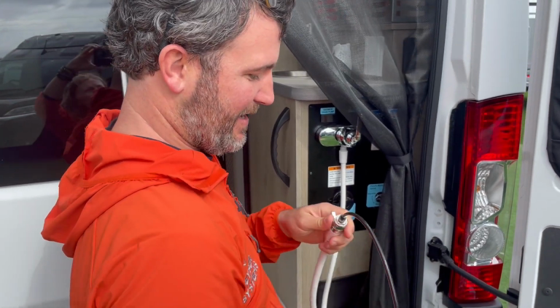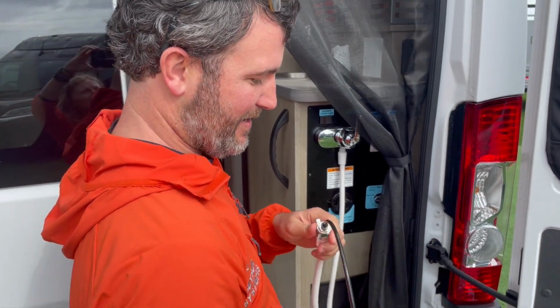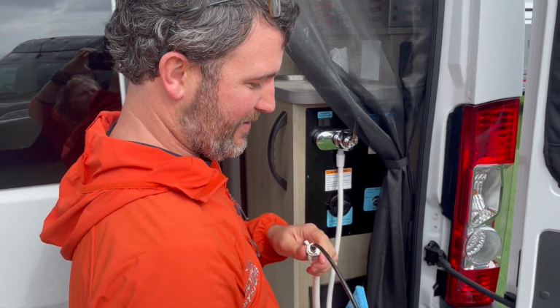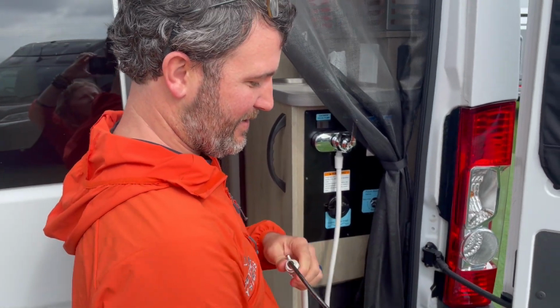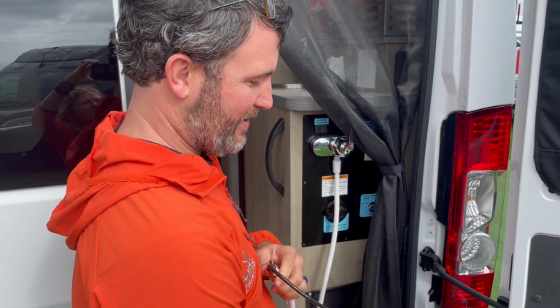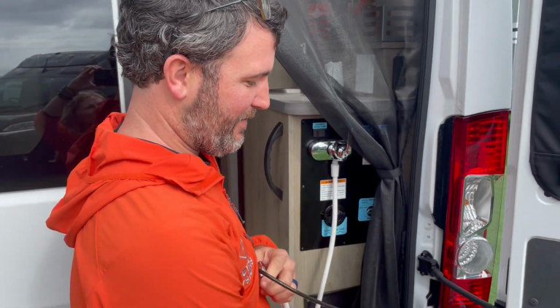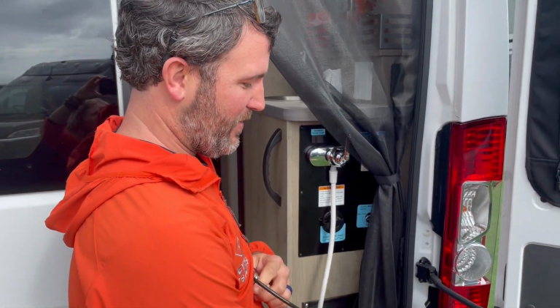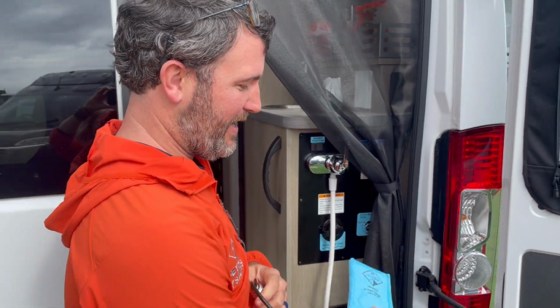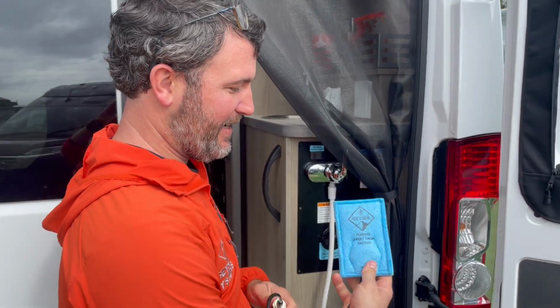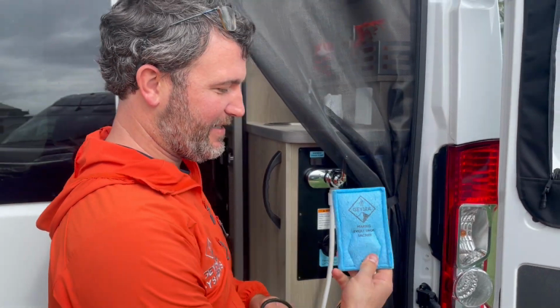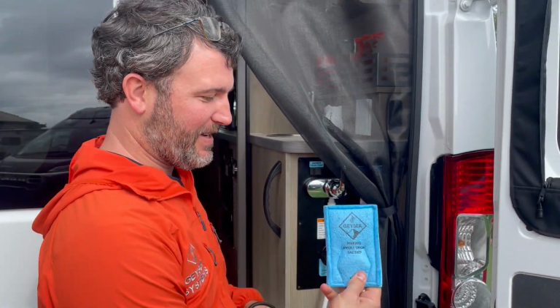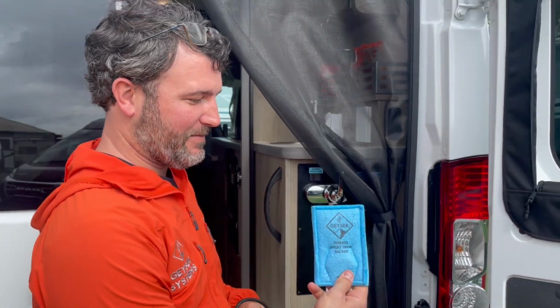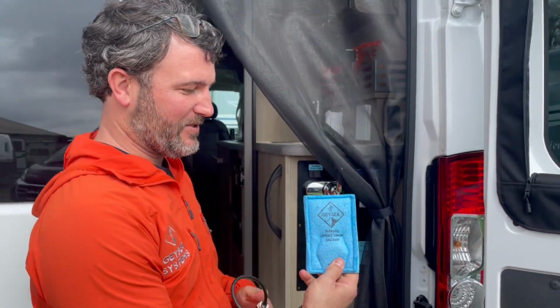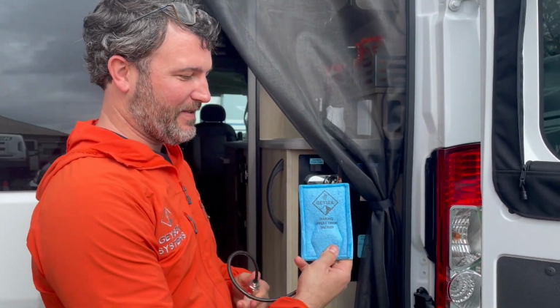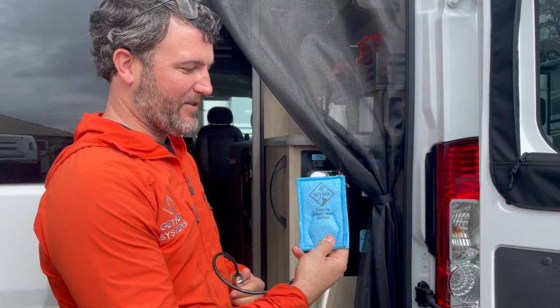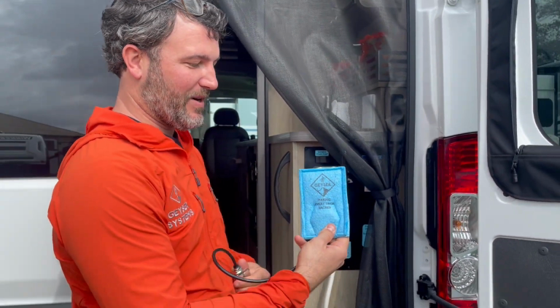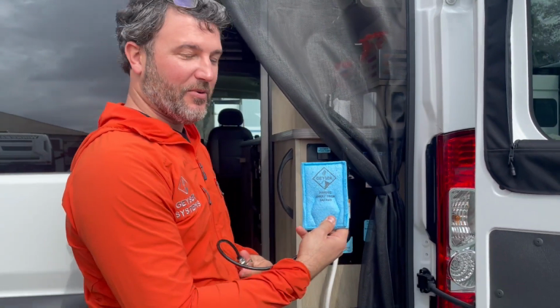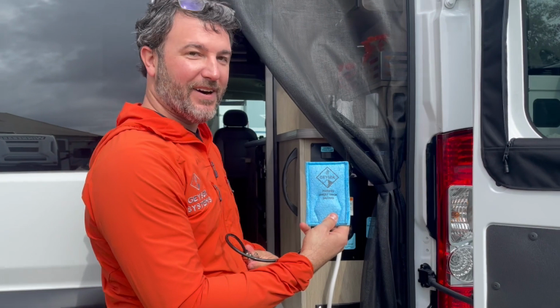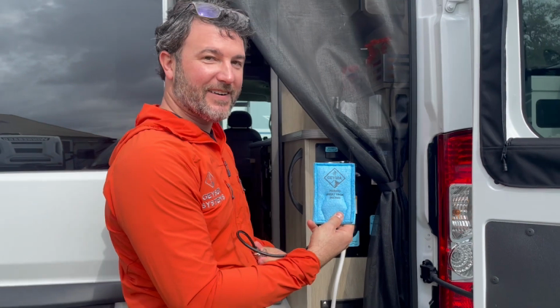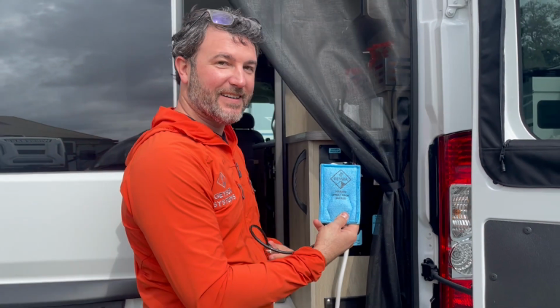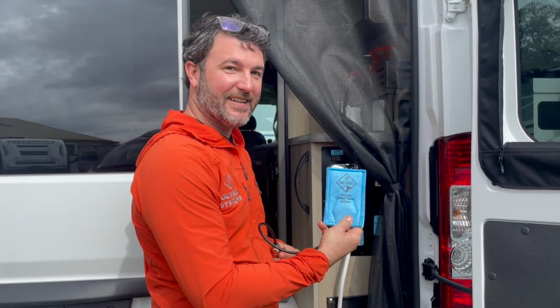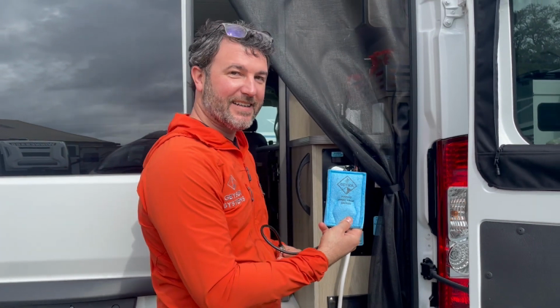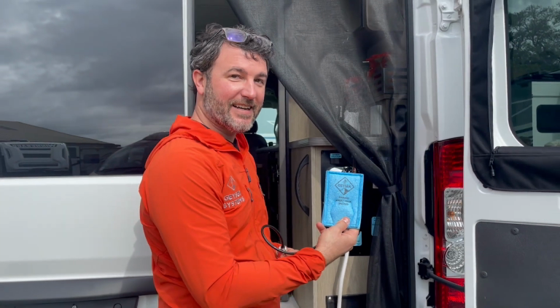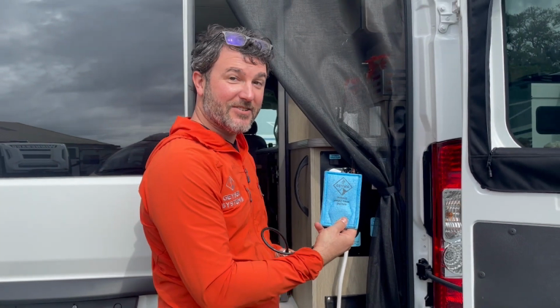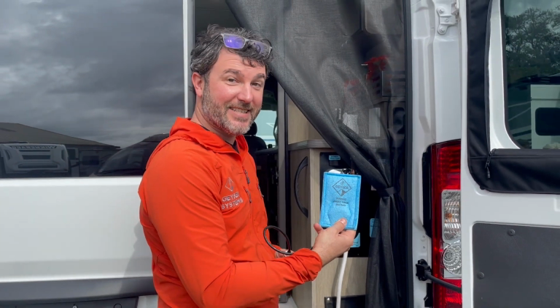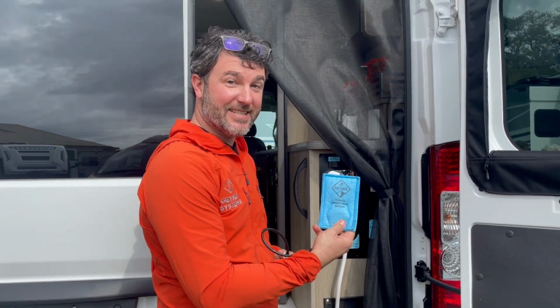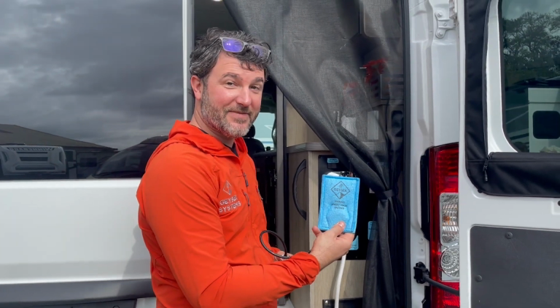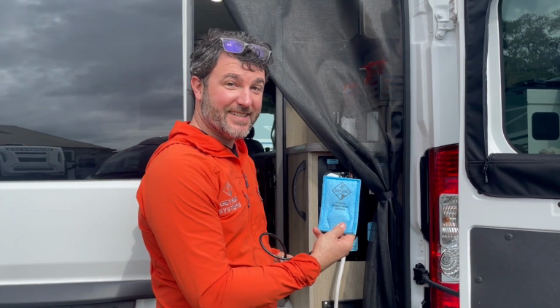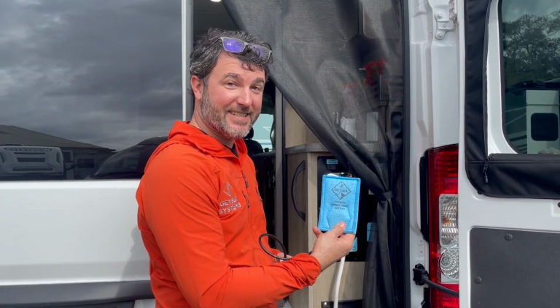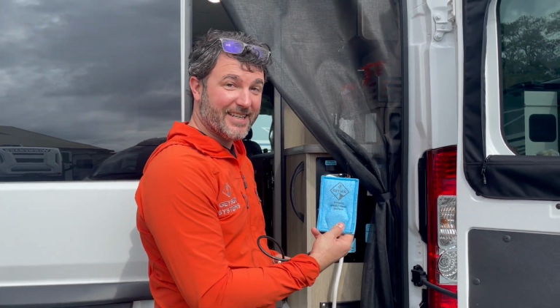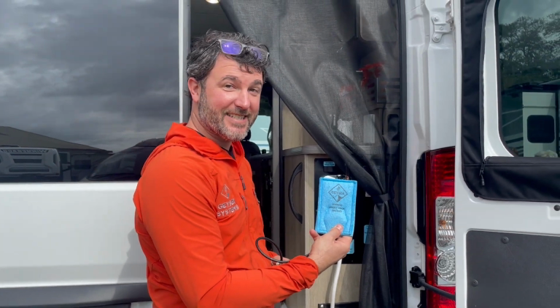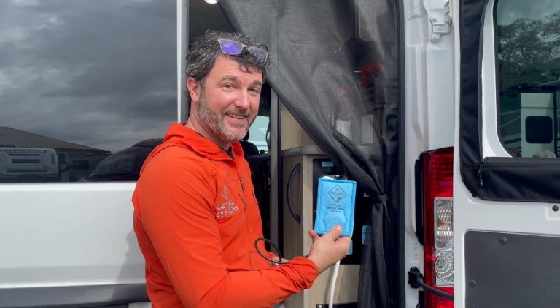Now you have a way to make the most of every drop of water. Geyser Systems. Check us out.